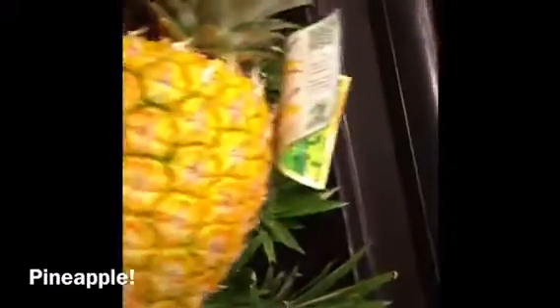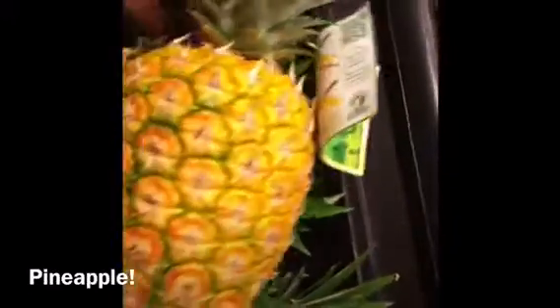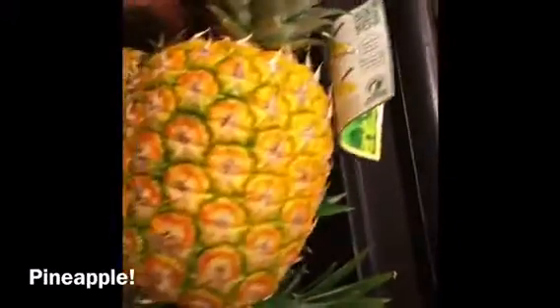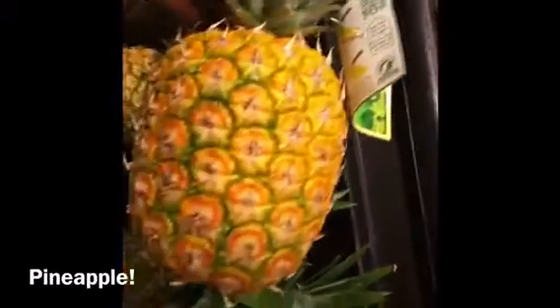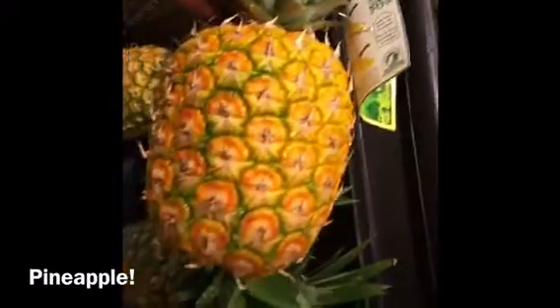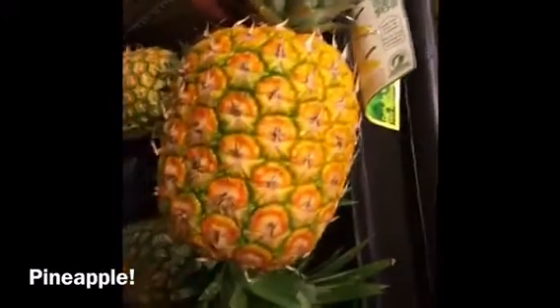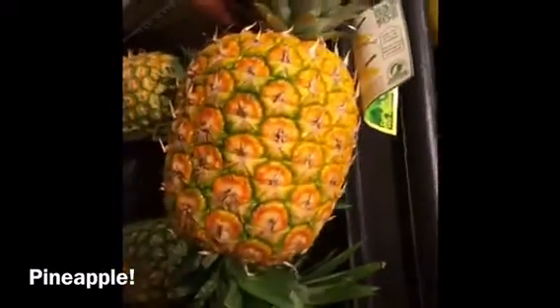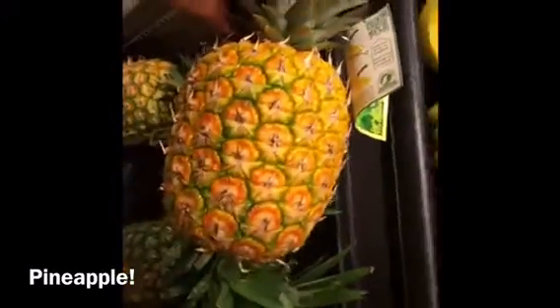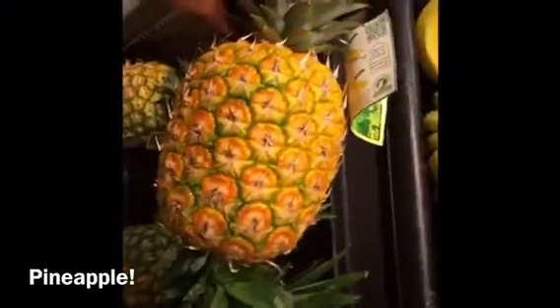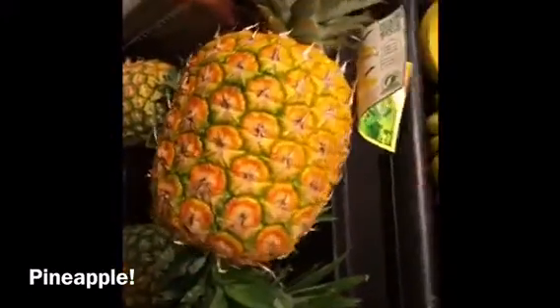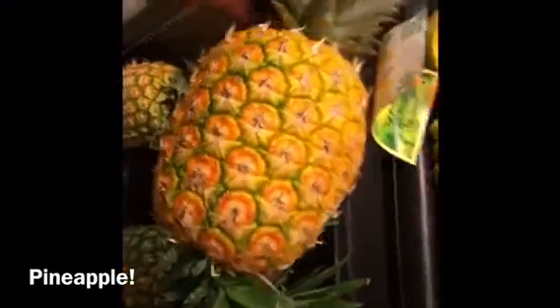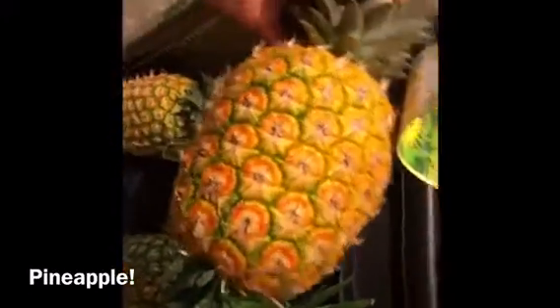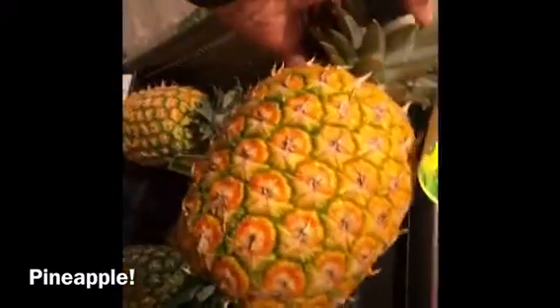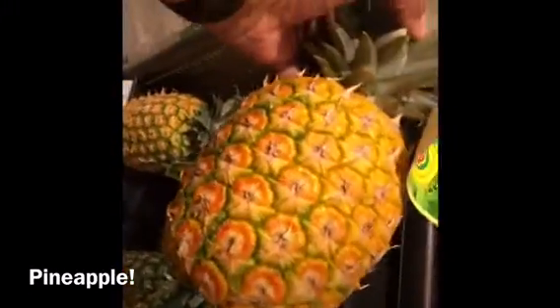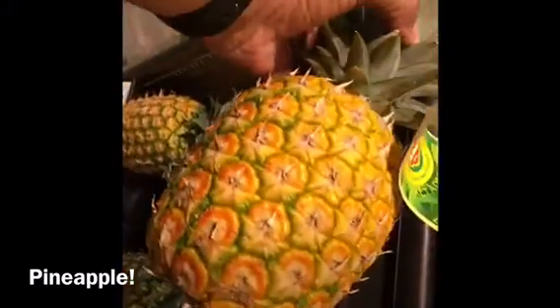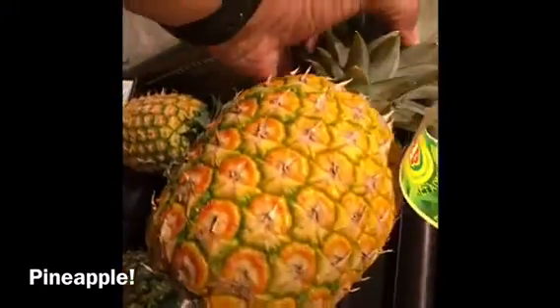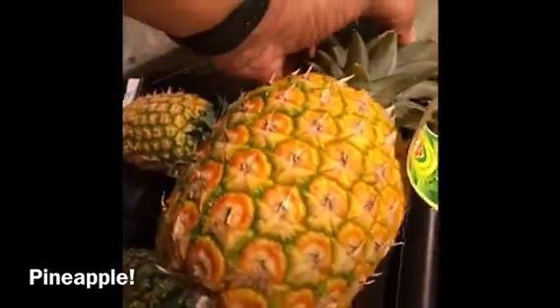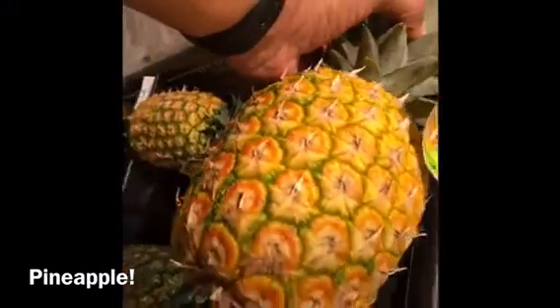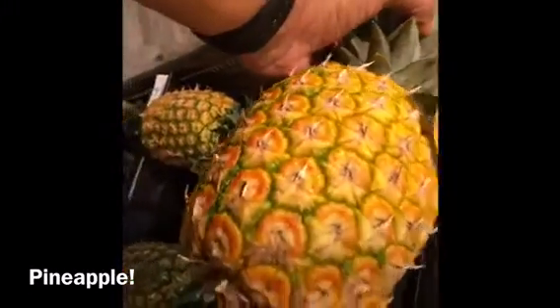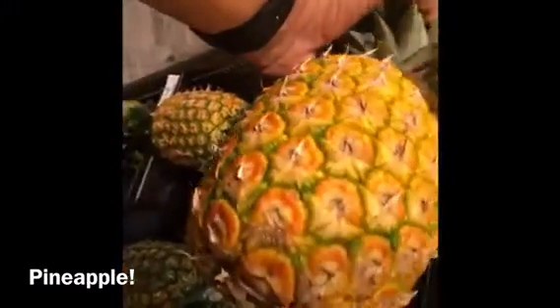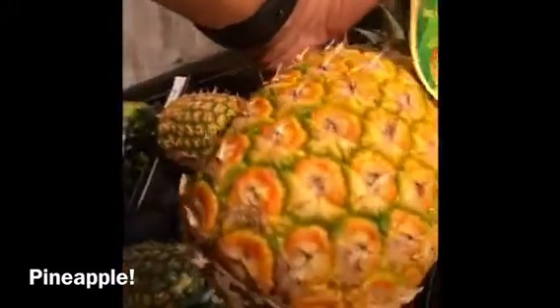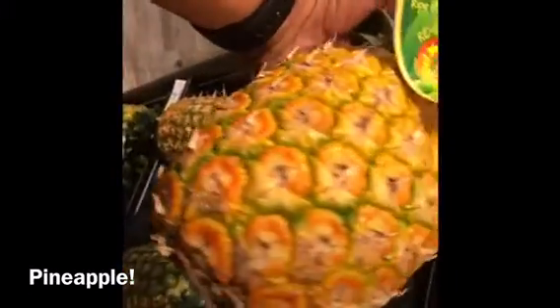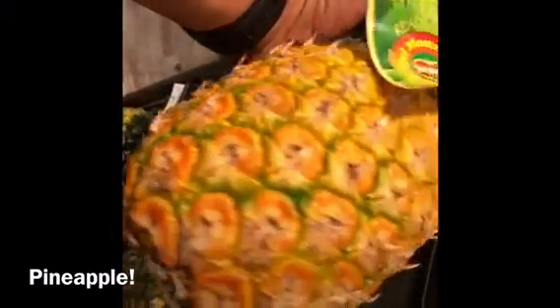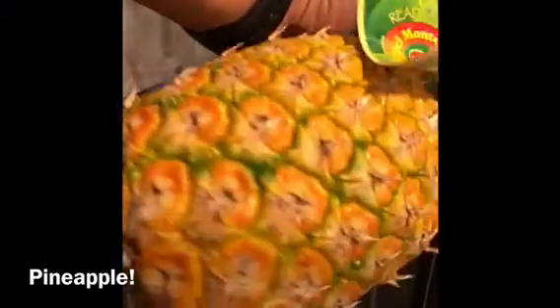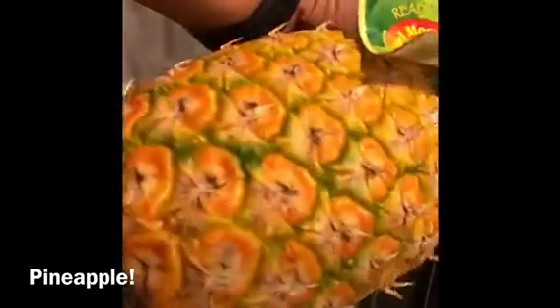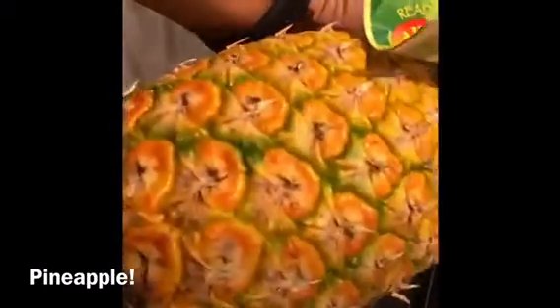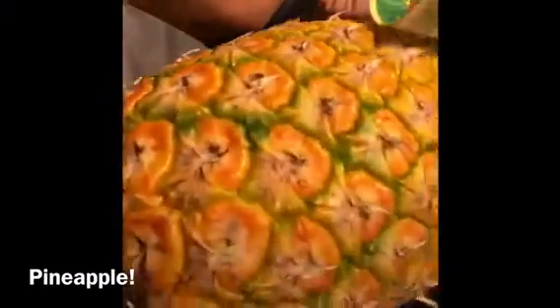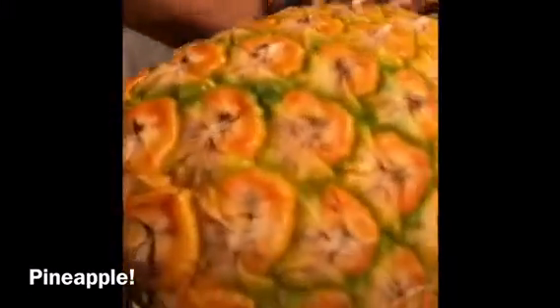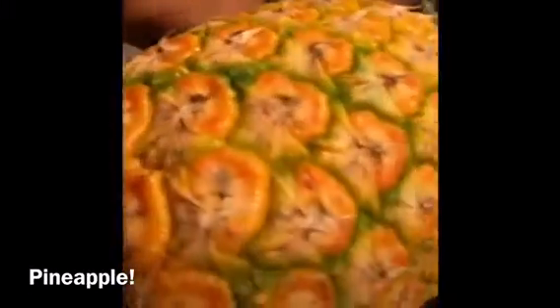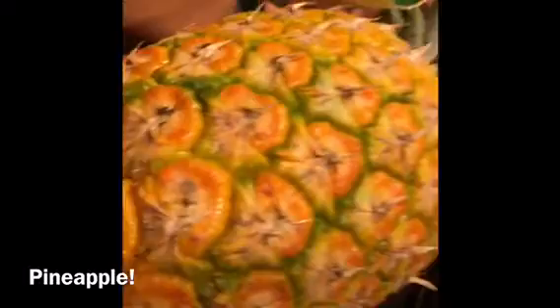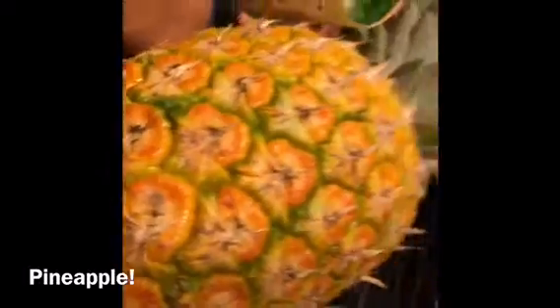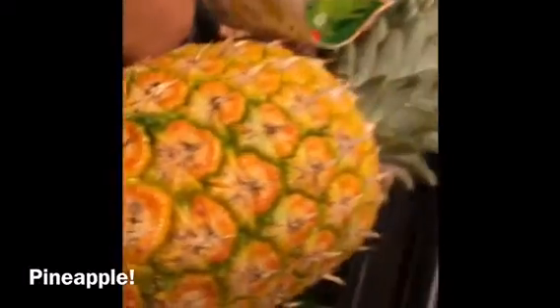Can you pick the perfect pineapple? Well, stick around. I'll show you how.